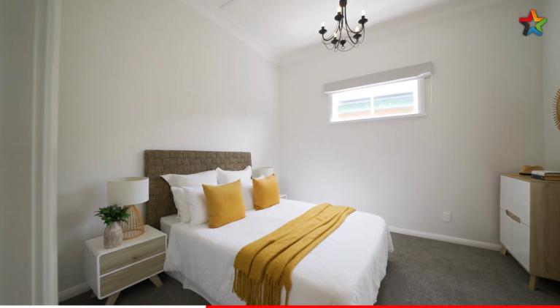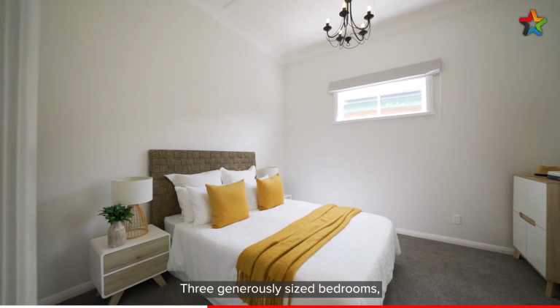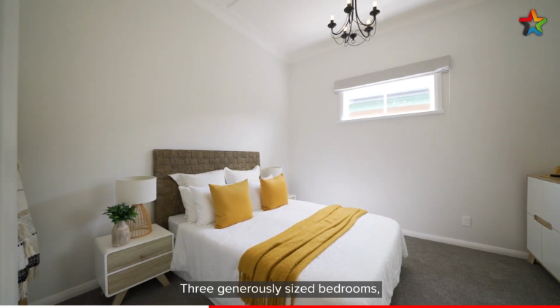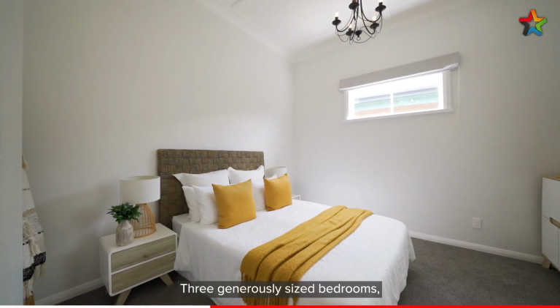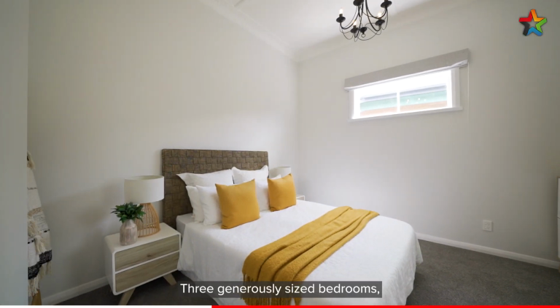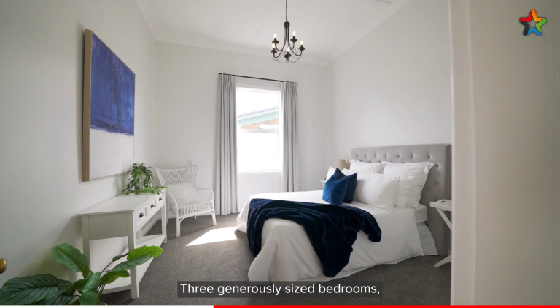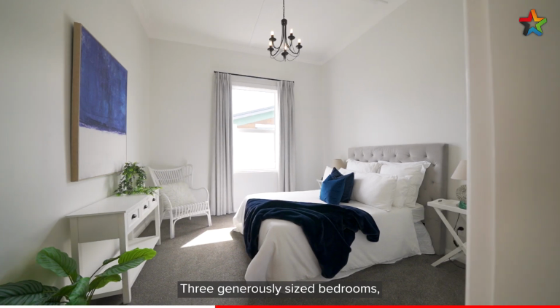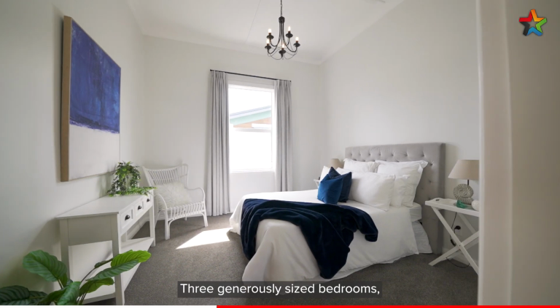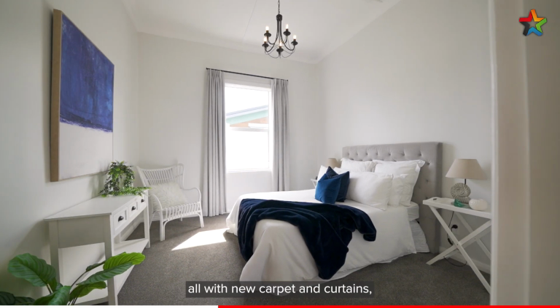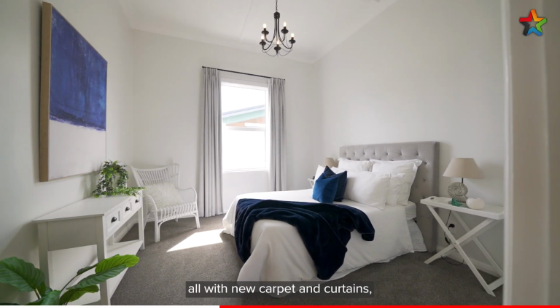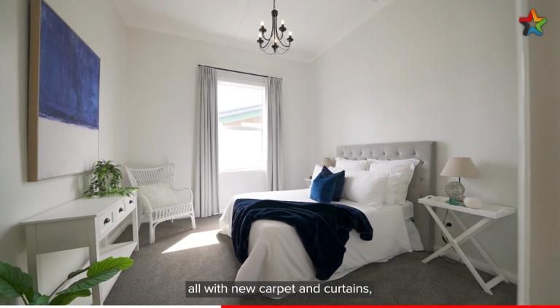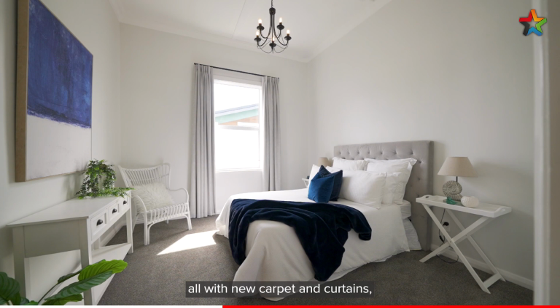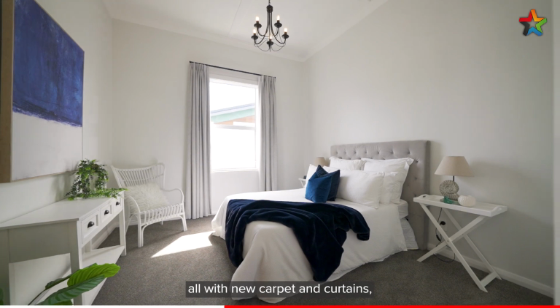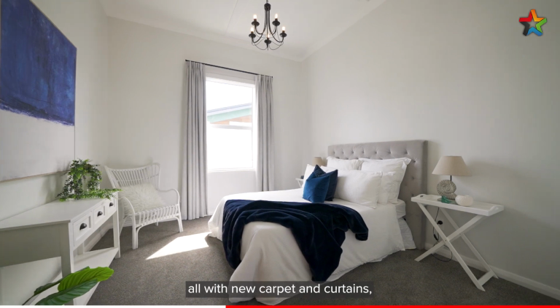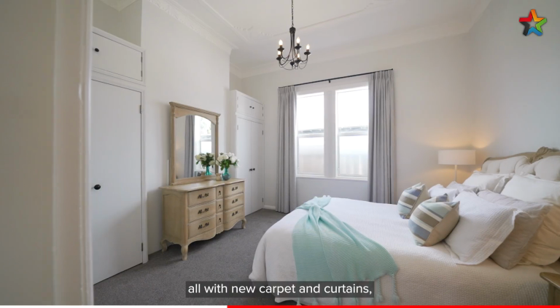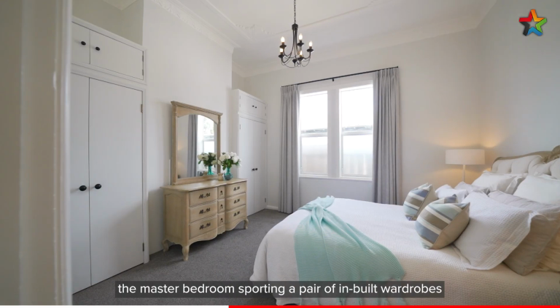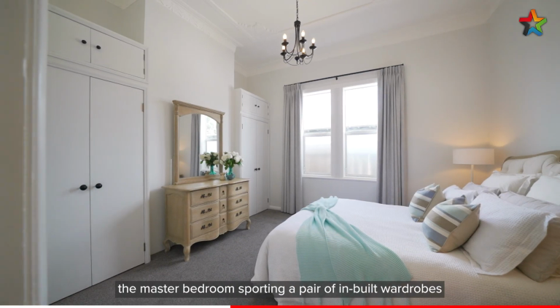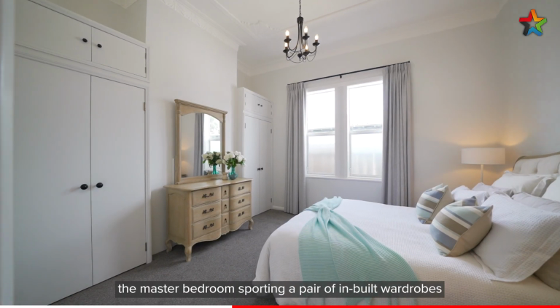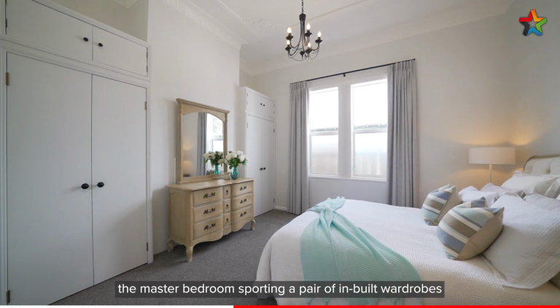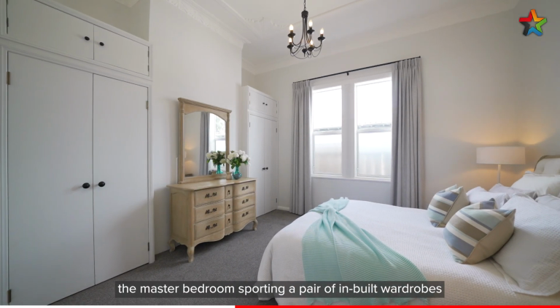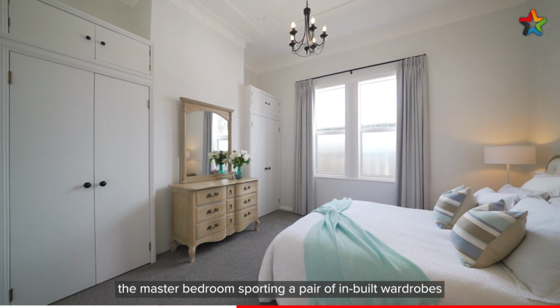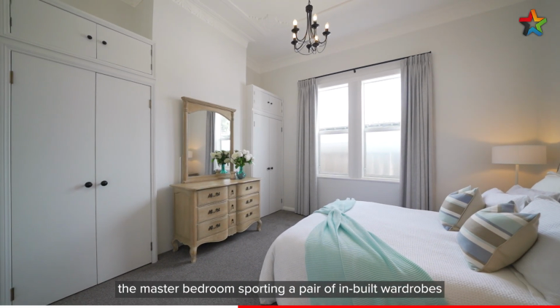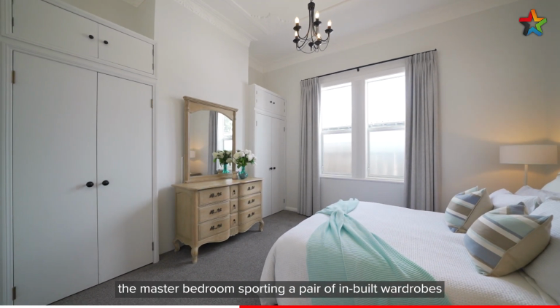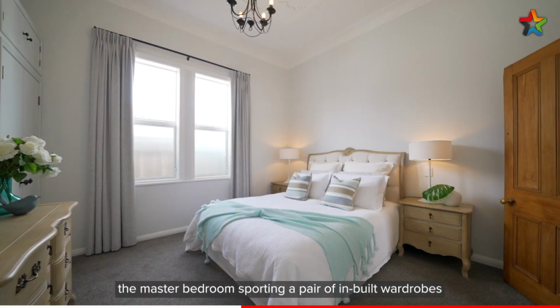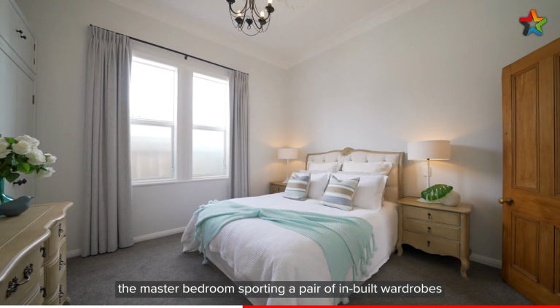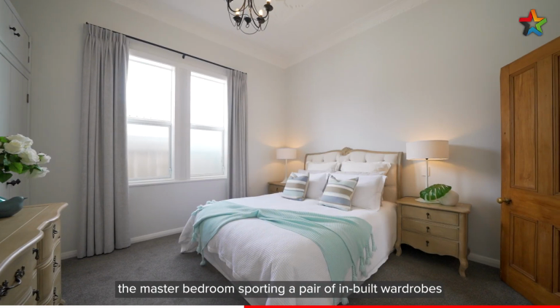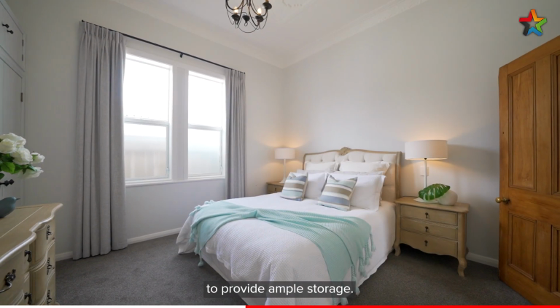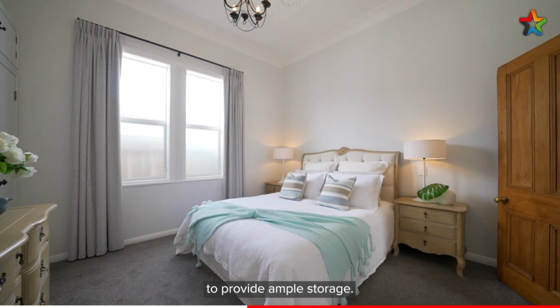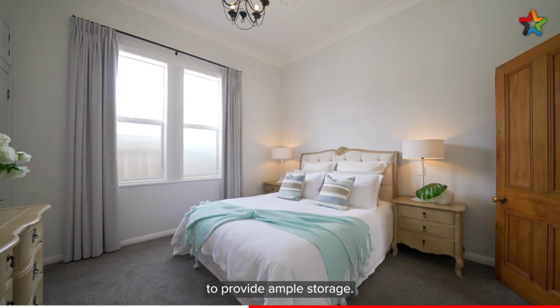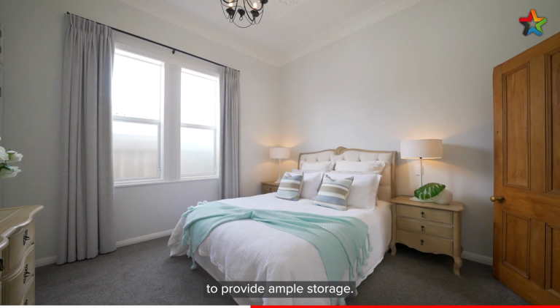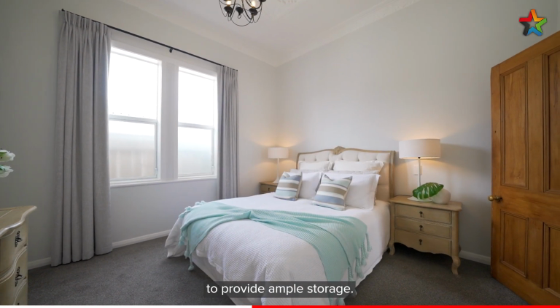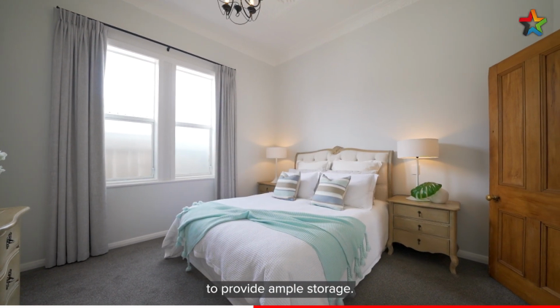Three generously sized bedrooms all with new carpet and curtains, with the master bedroom sporting a pair of inbuilt wardrobes to provide ample storage.